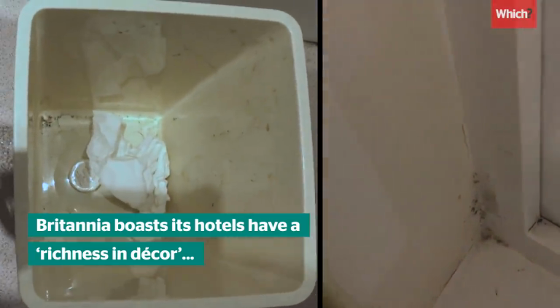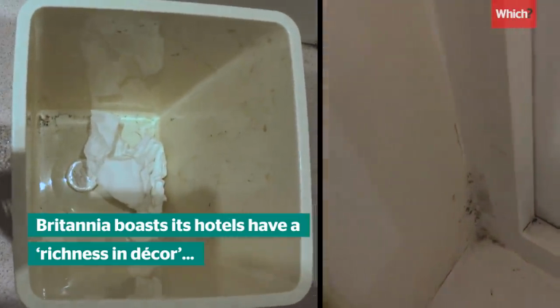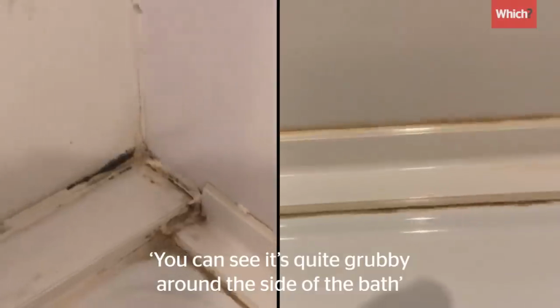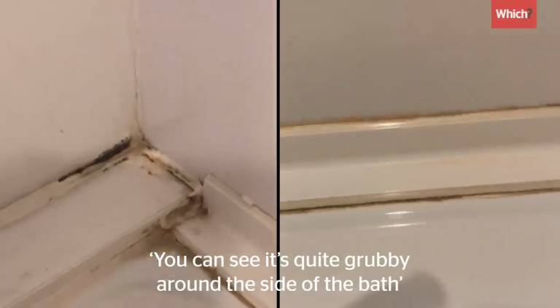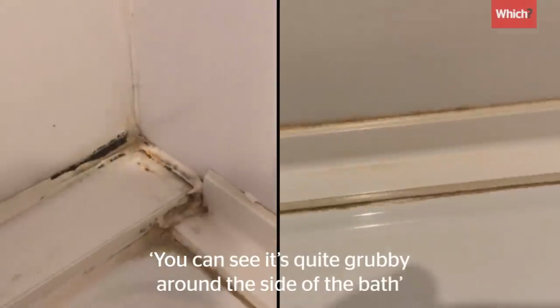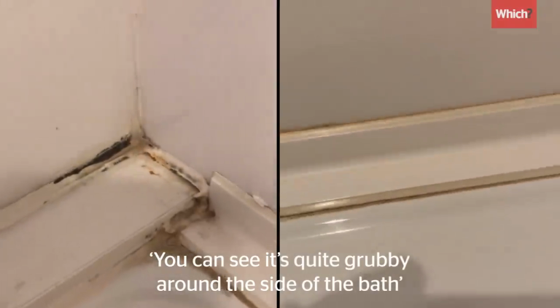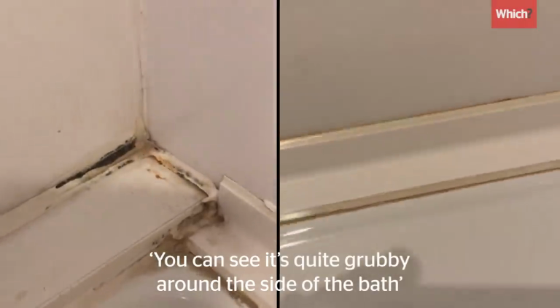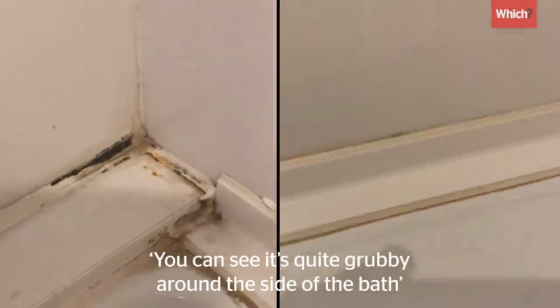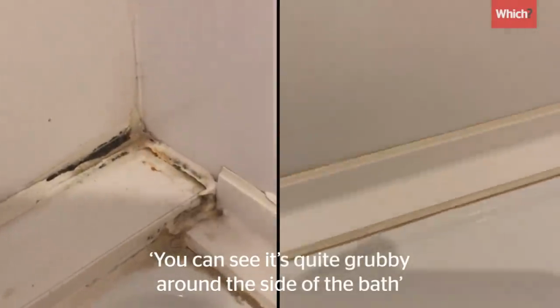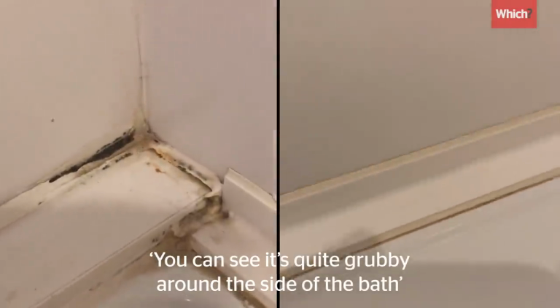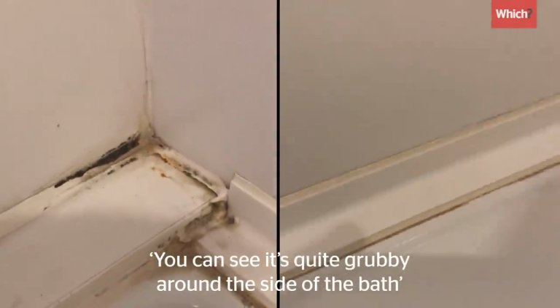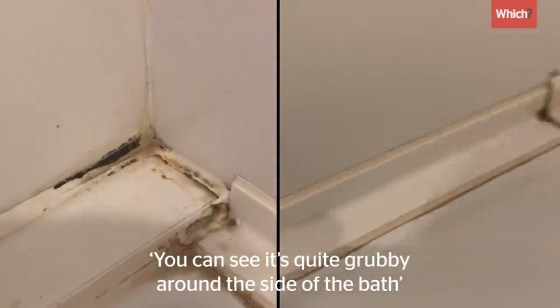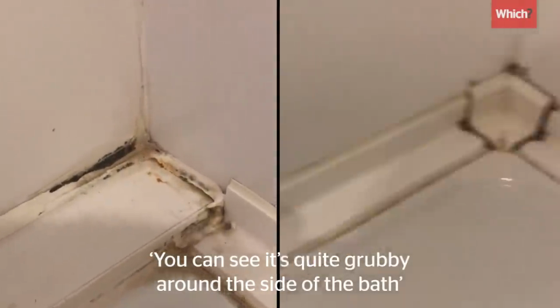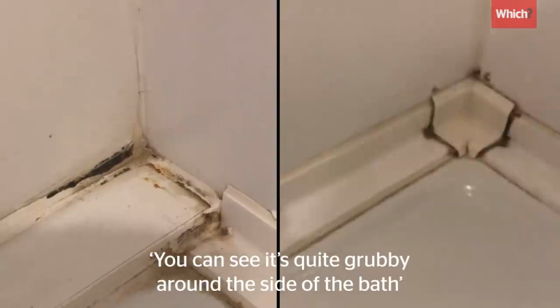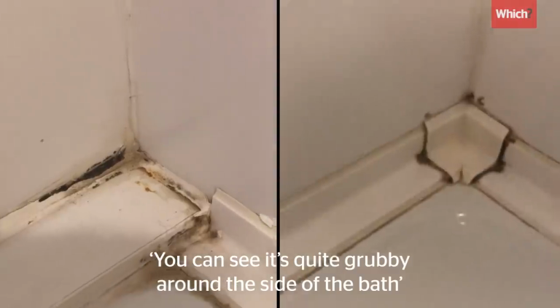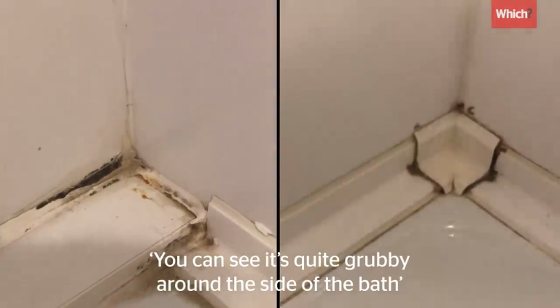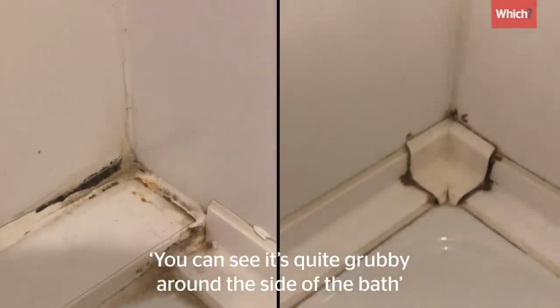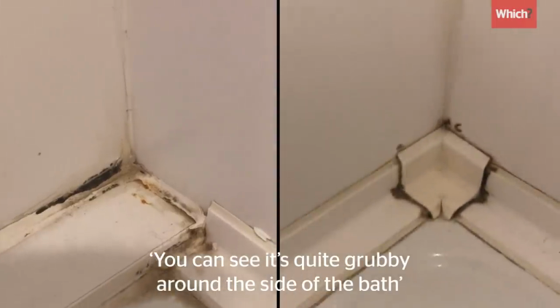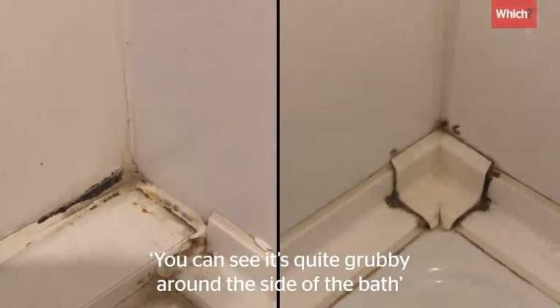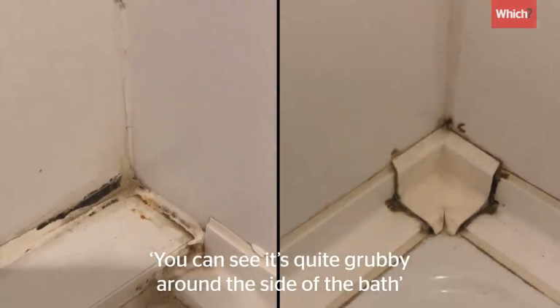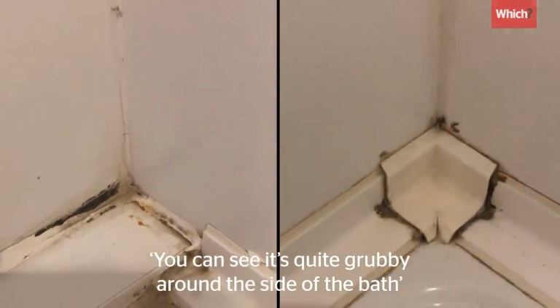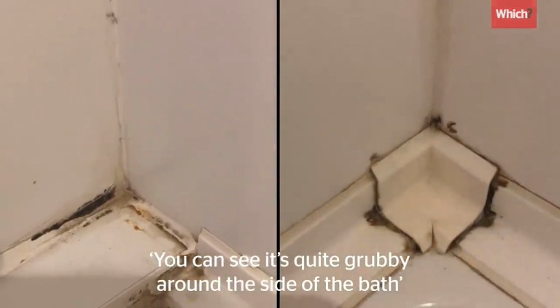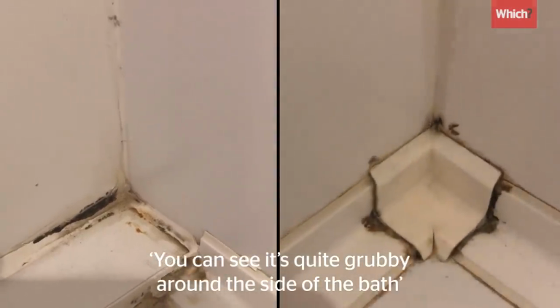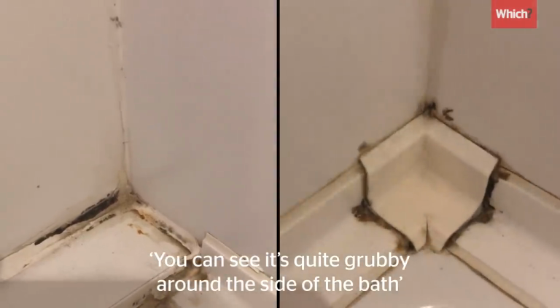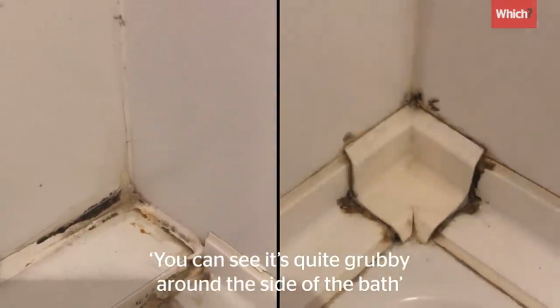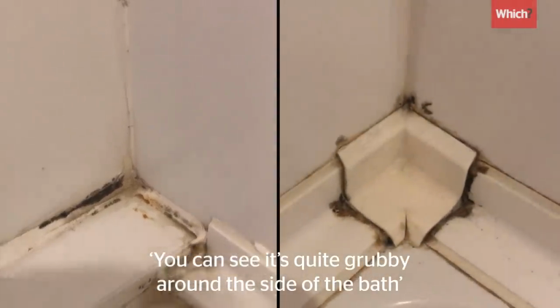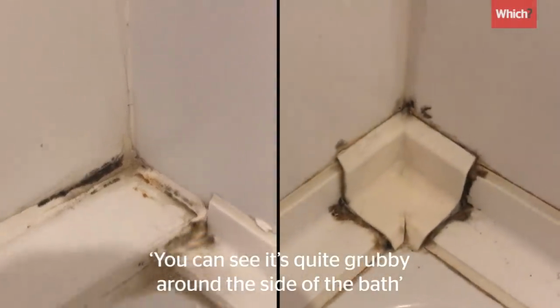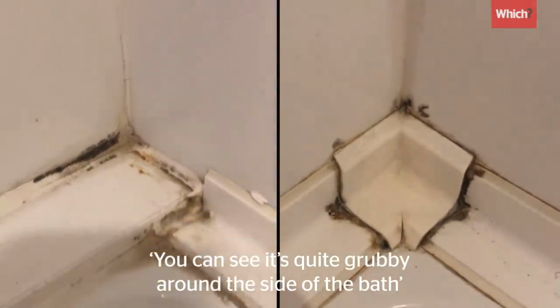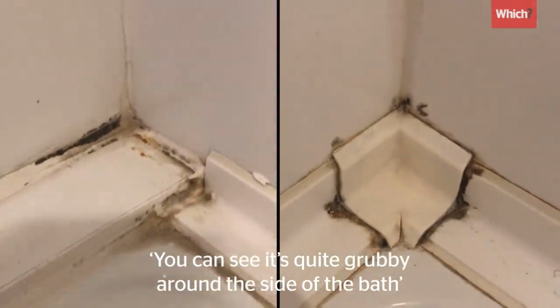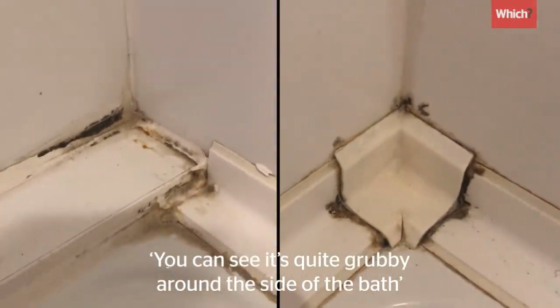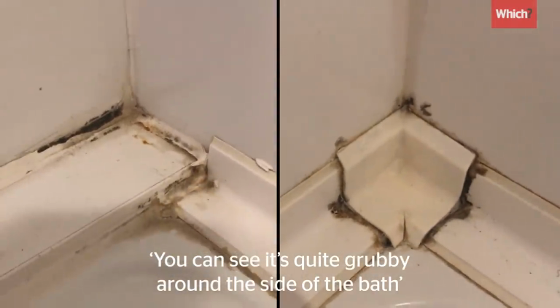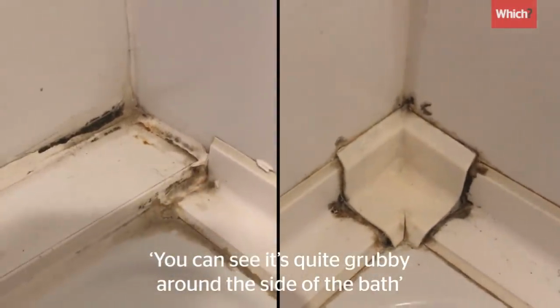You can see it's quite grubby there around the side of the bath. Lots of stains.